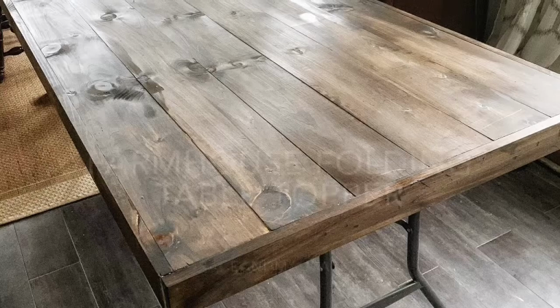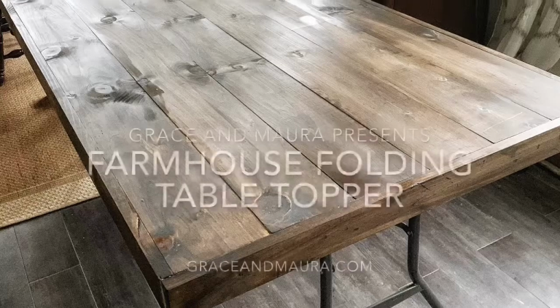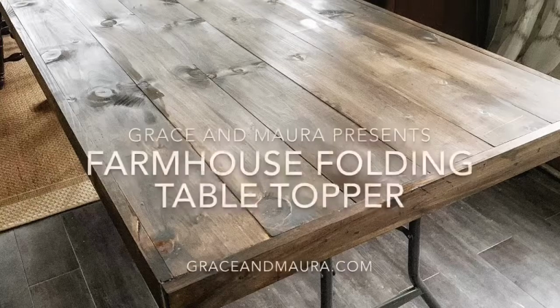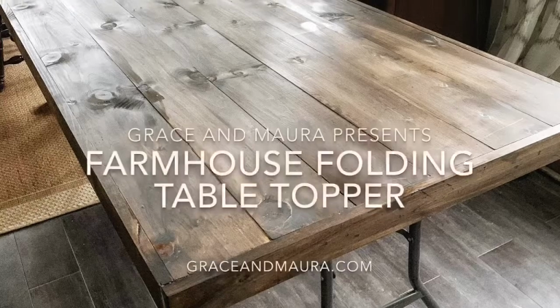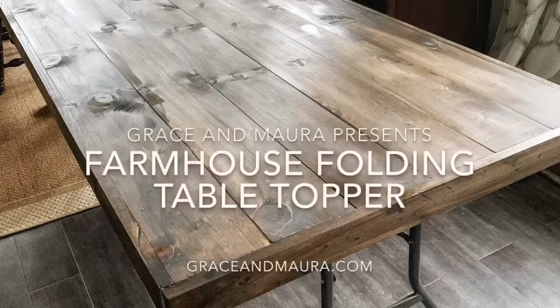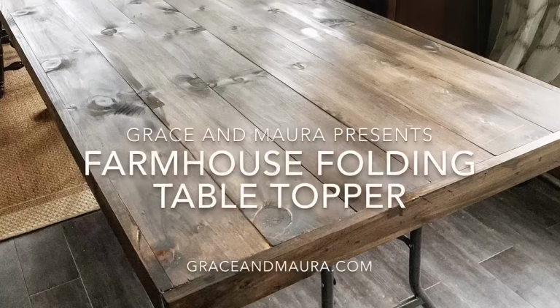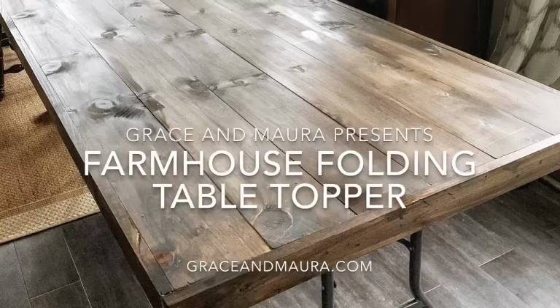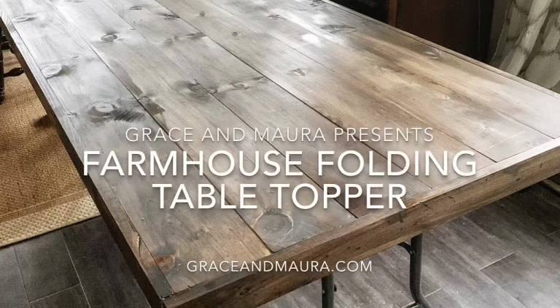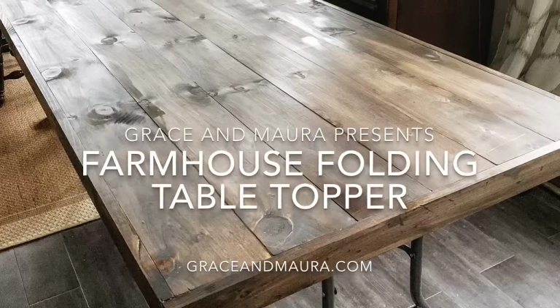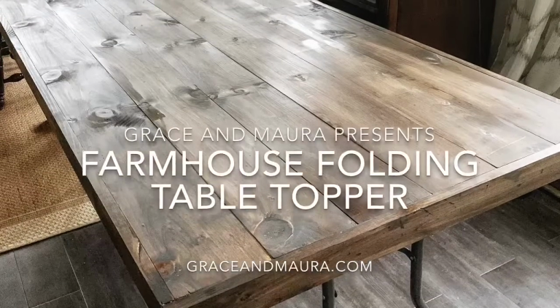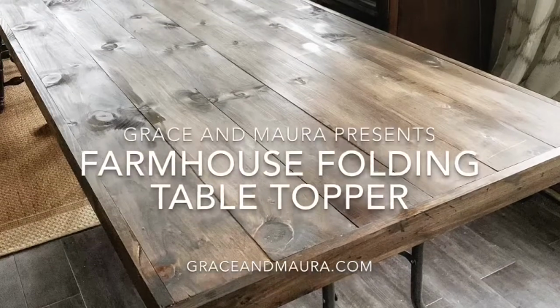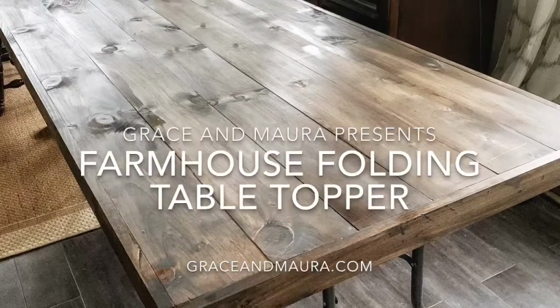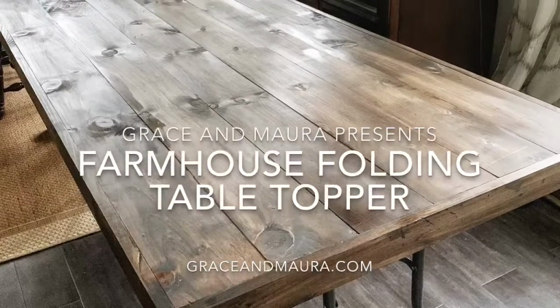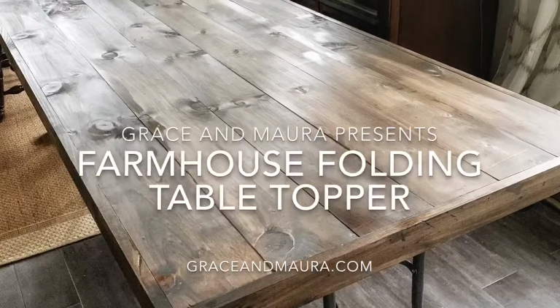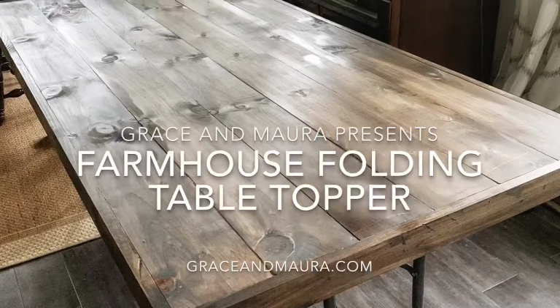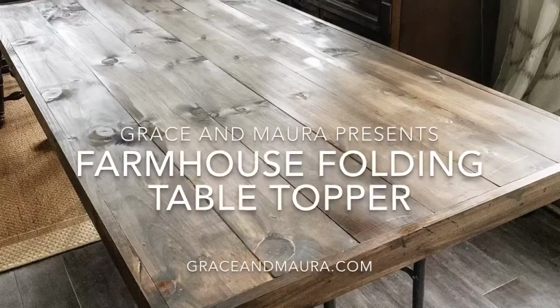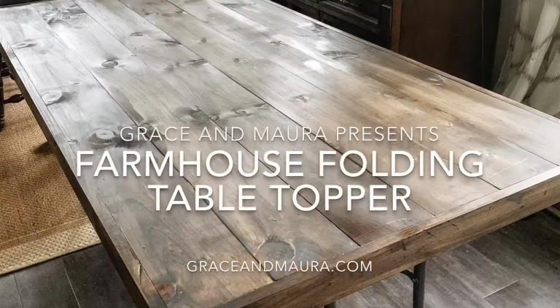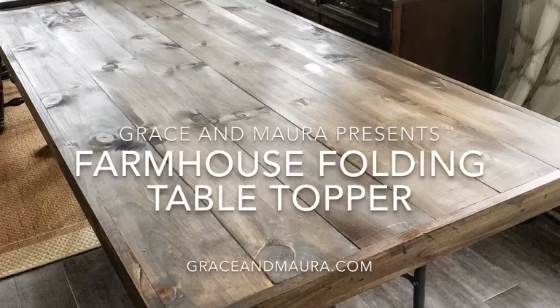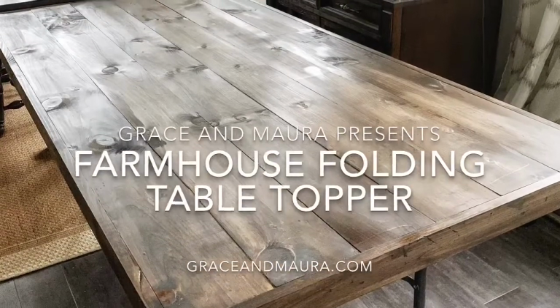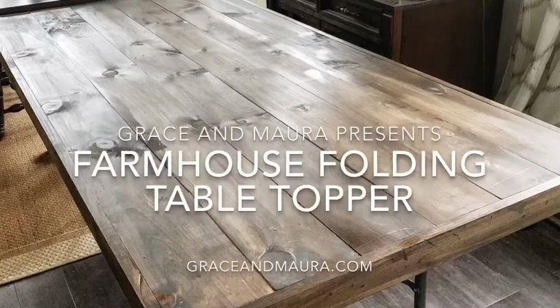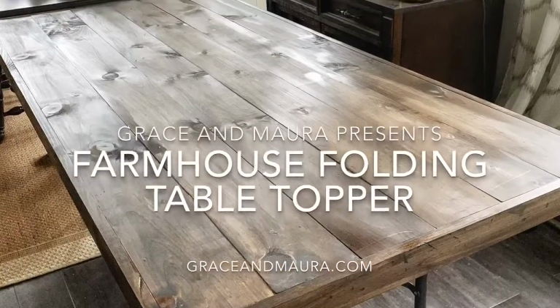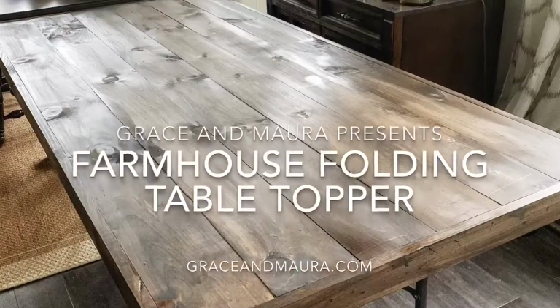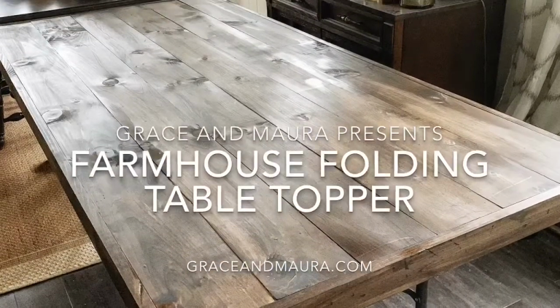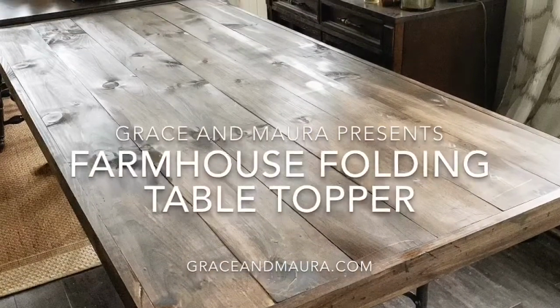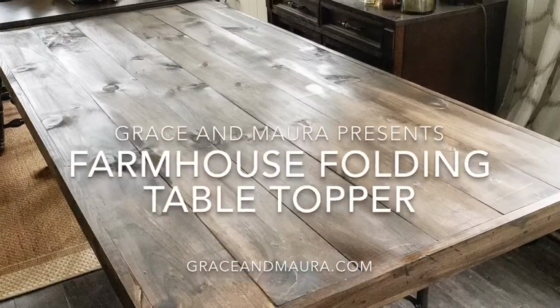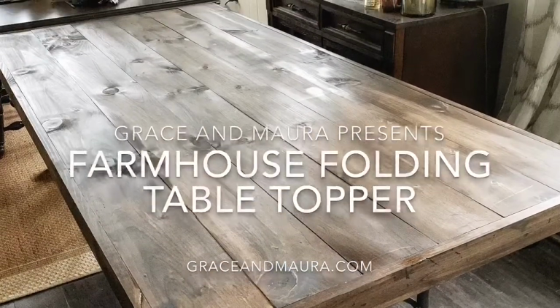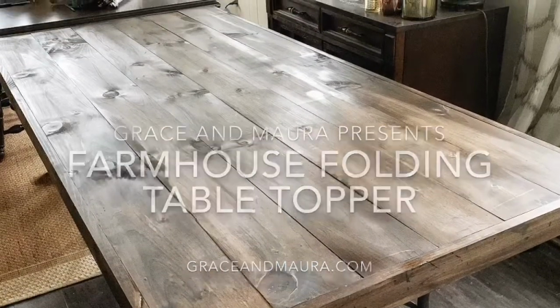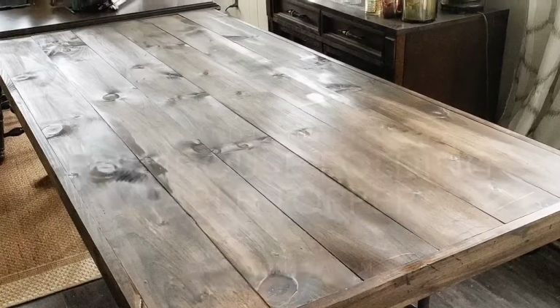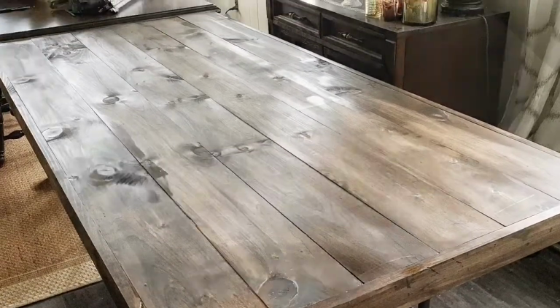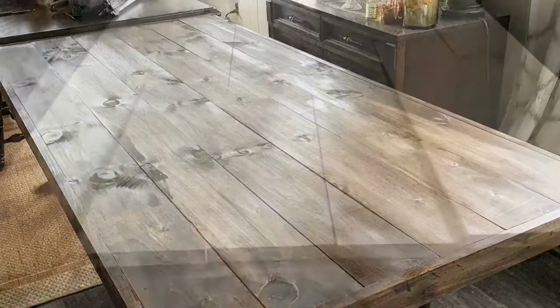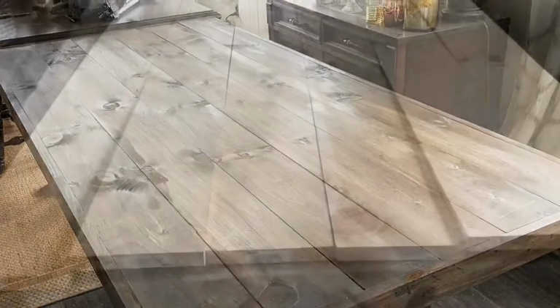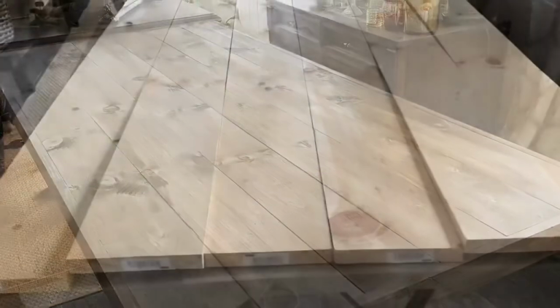With a few tools and a little bit of time, you can make this topper for your folding table for your next party or event.